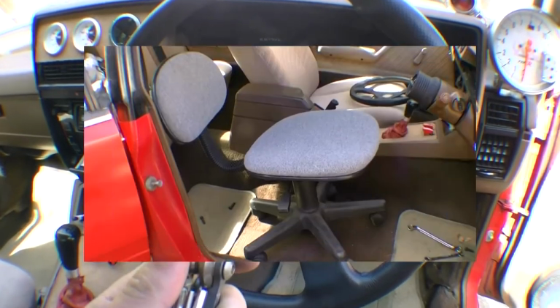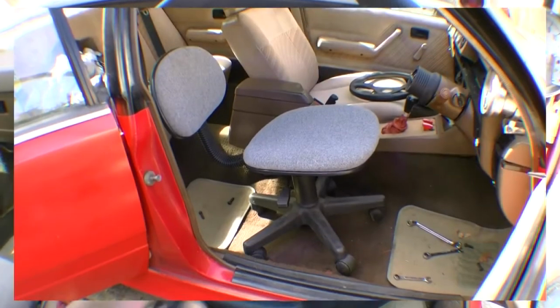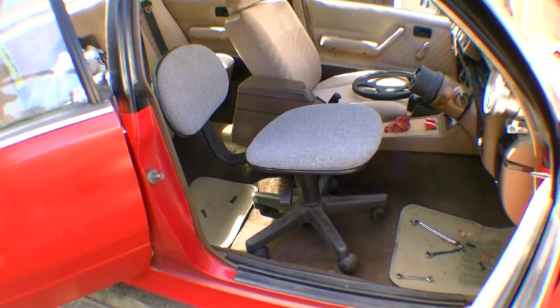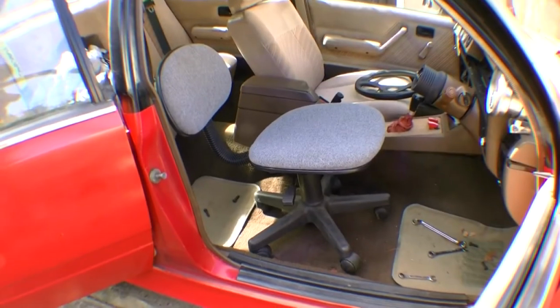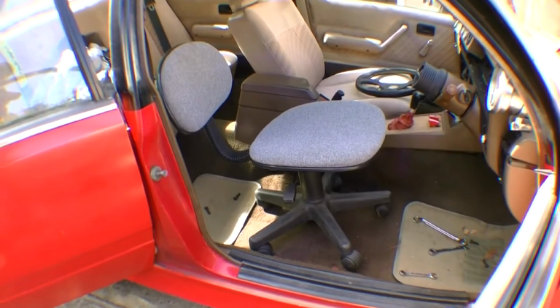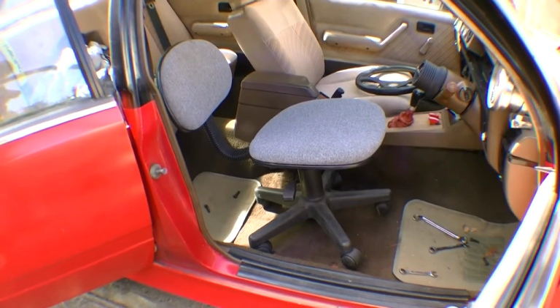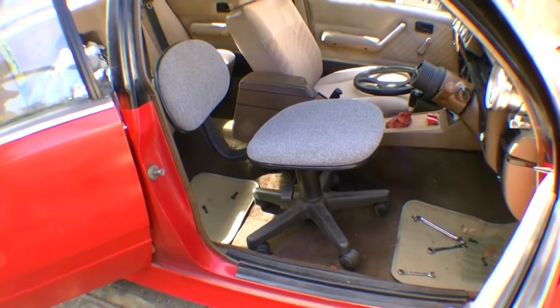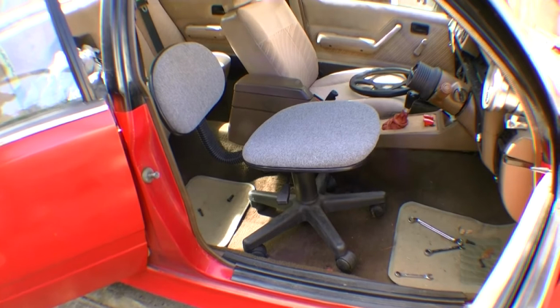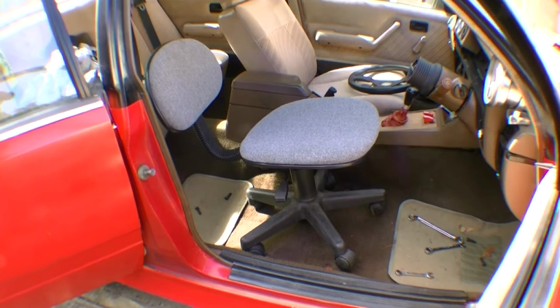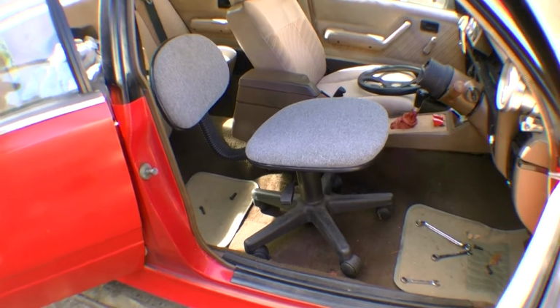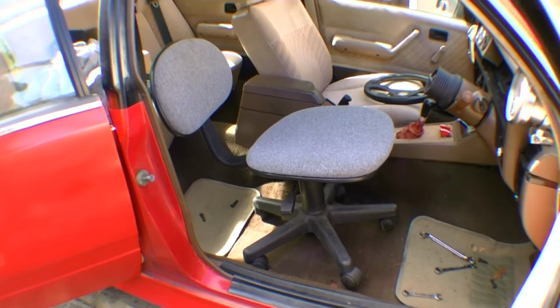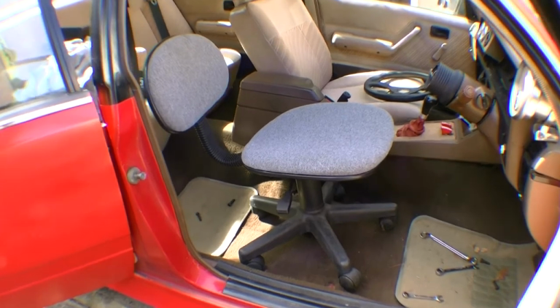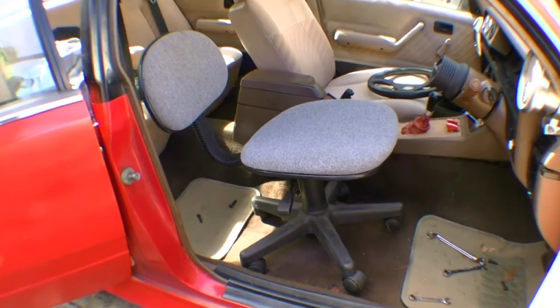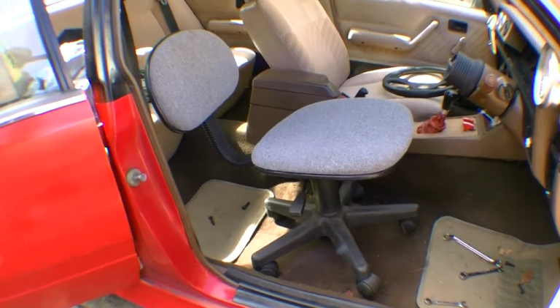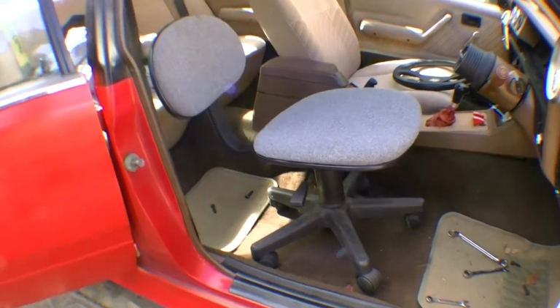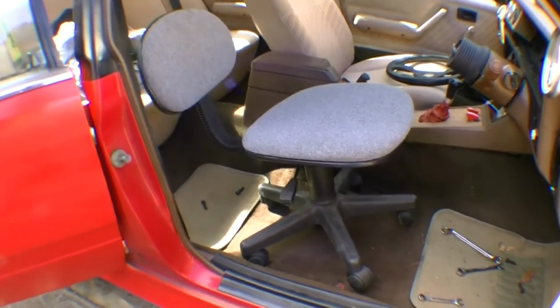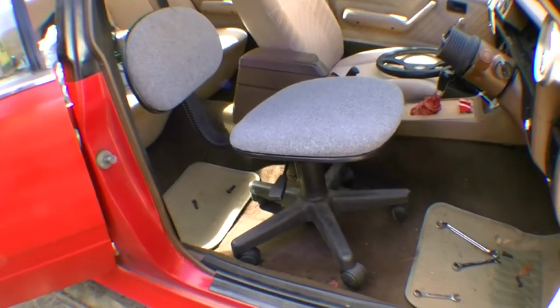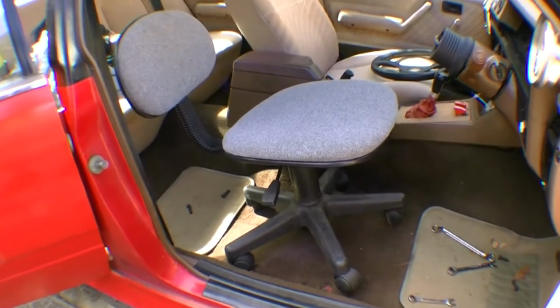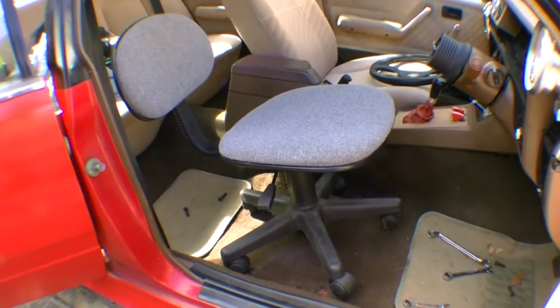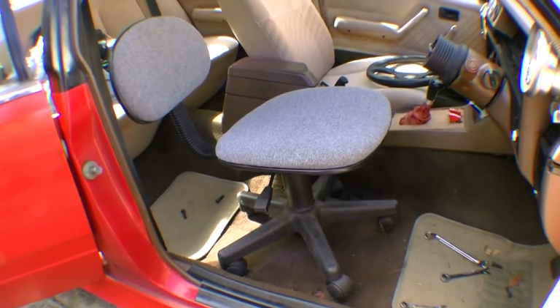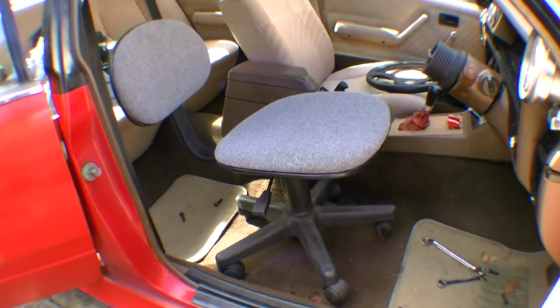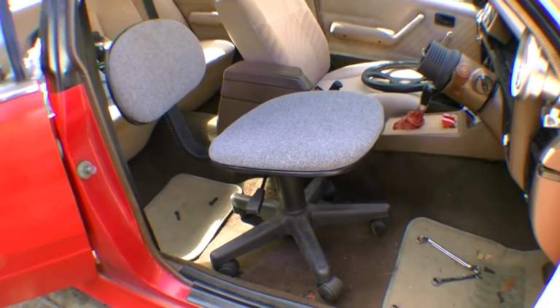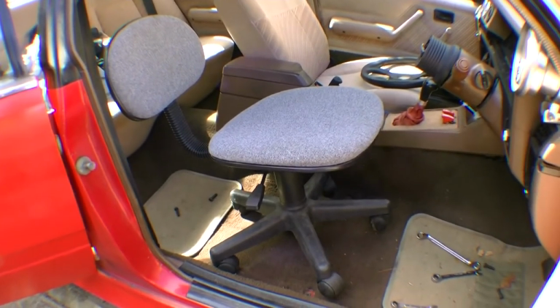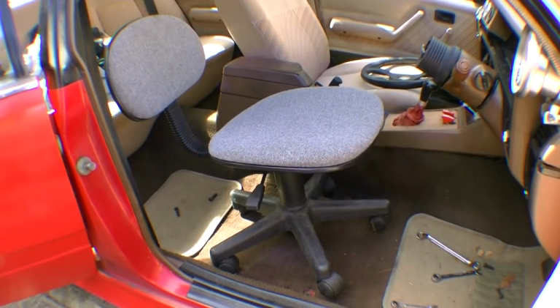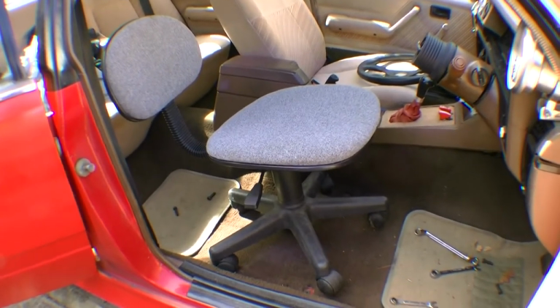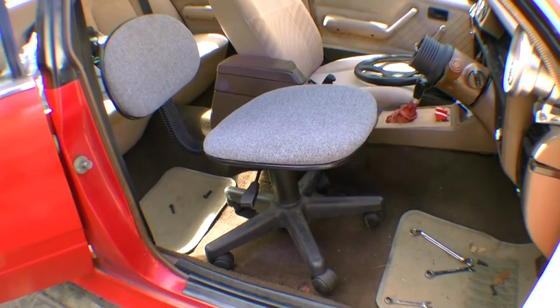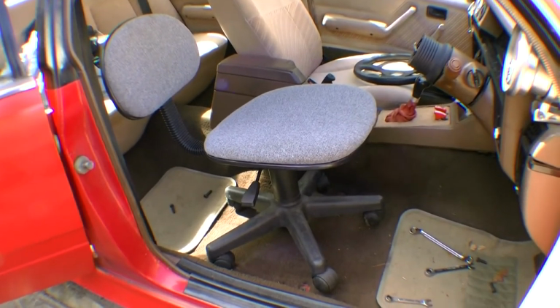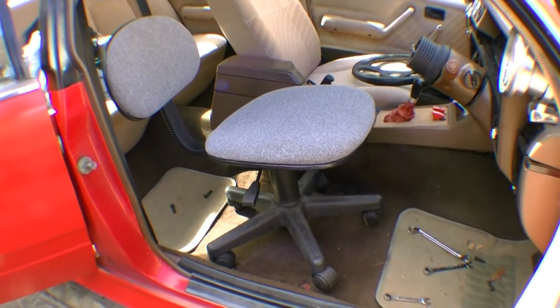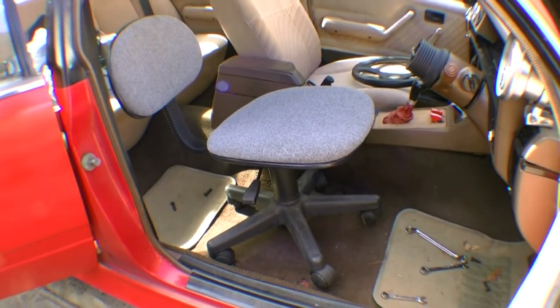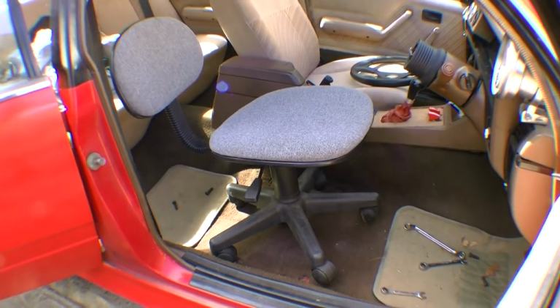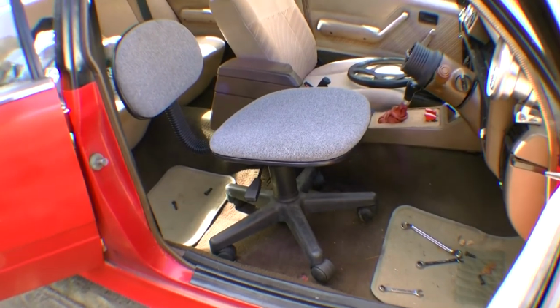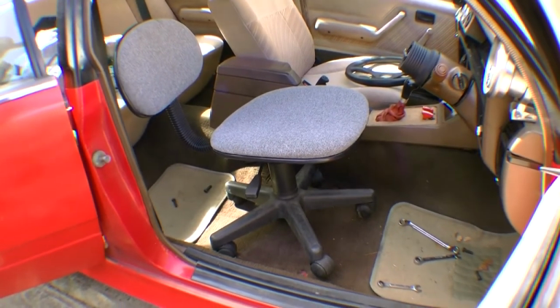Now it's time to test fit our new seat — jokes, this will never ever be in this car.